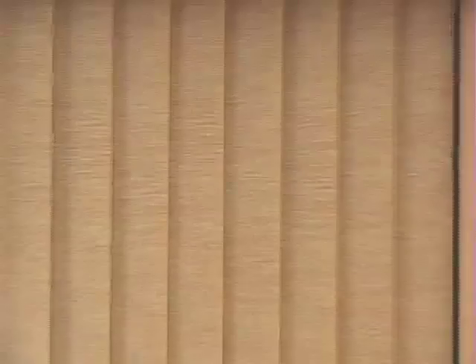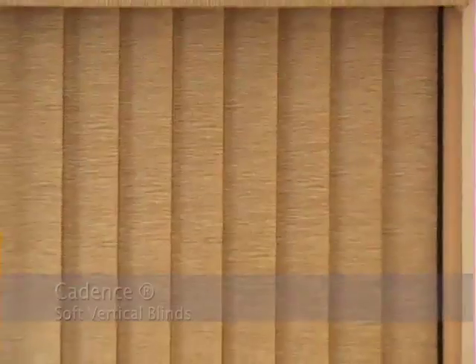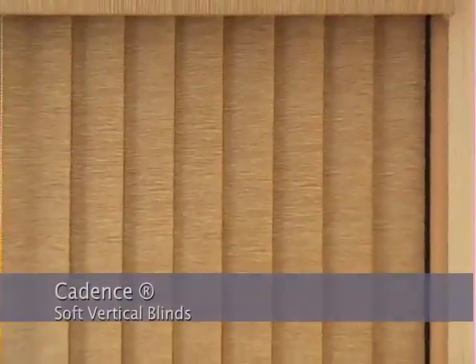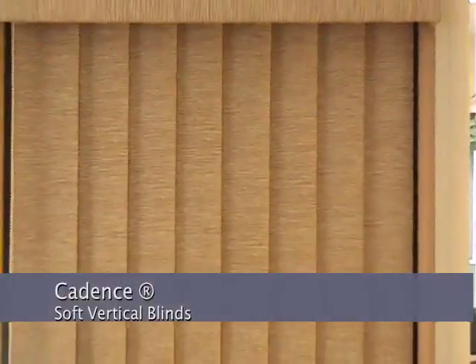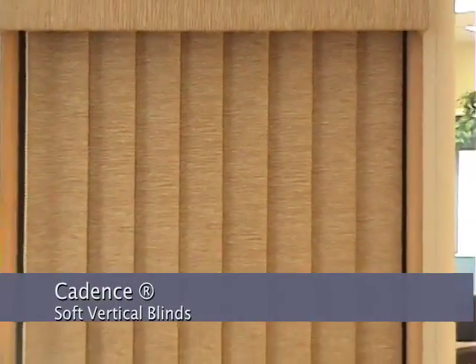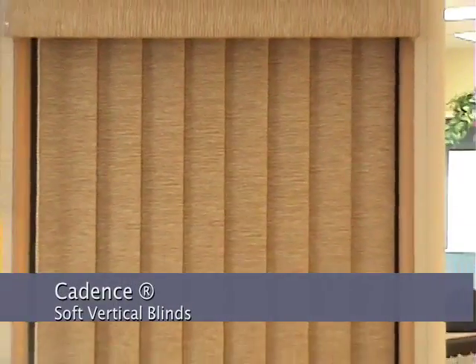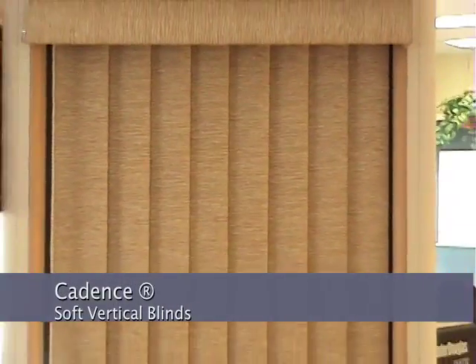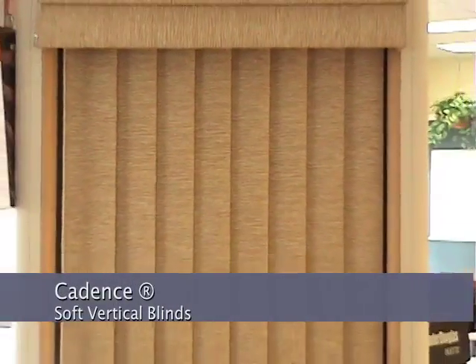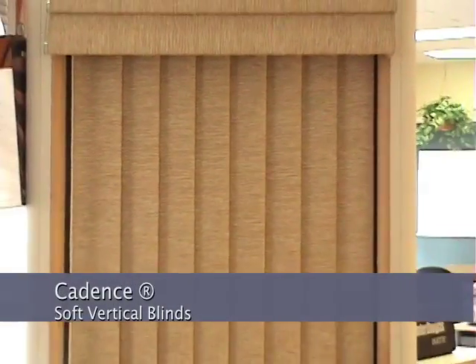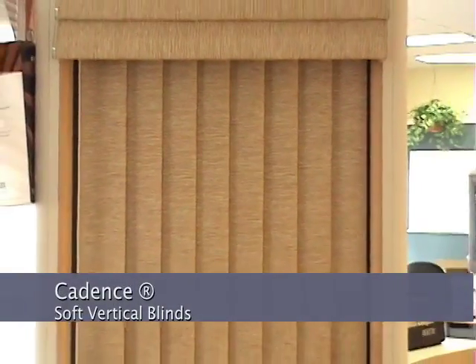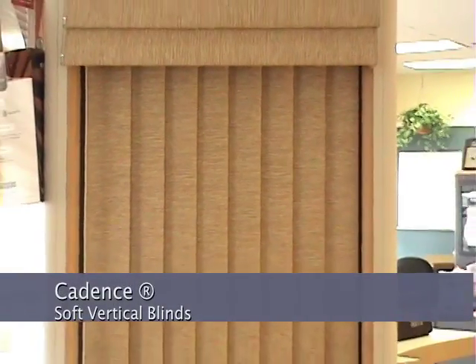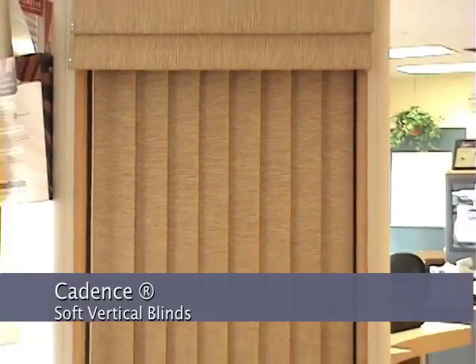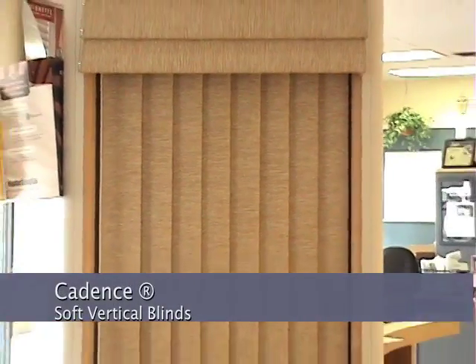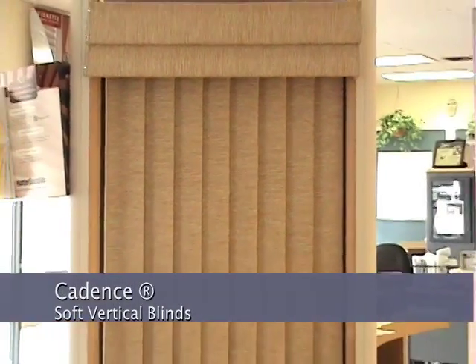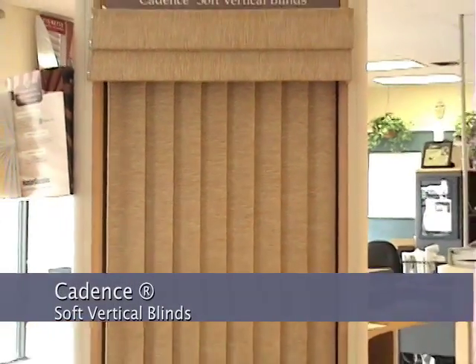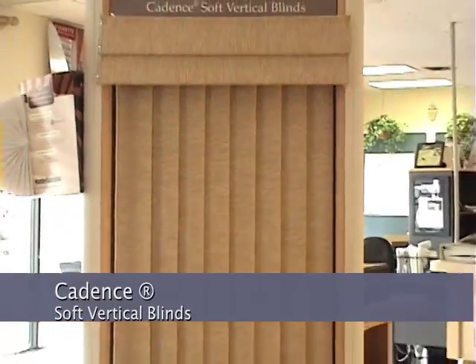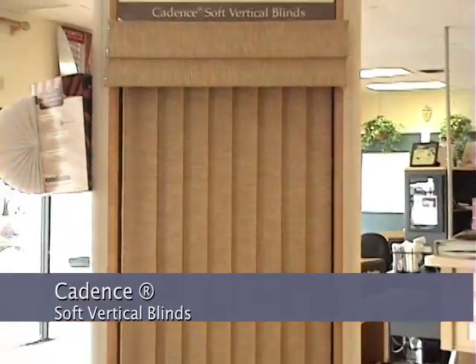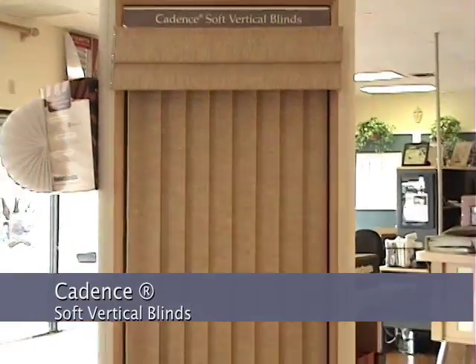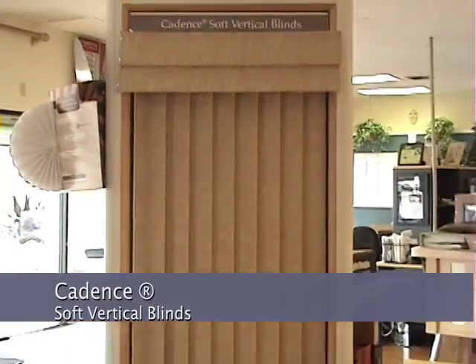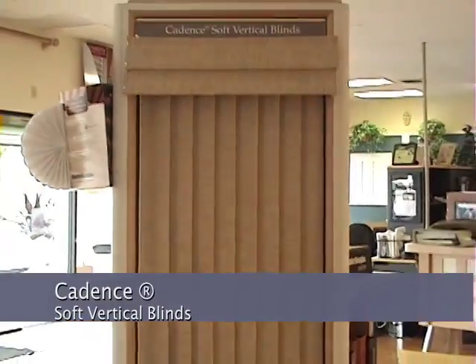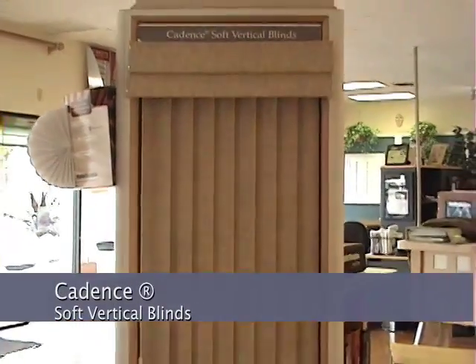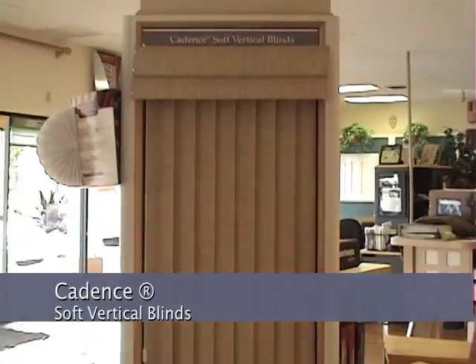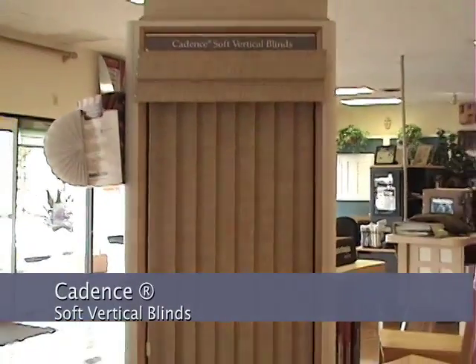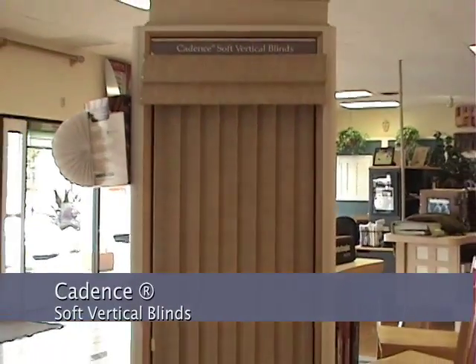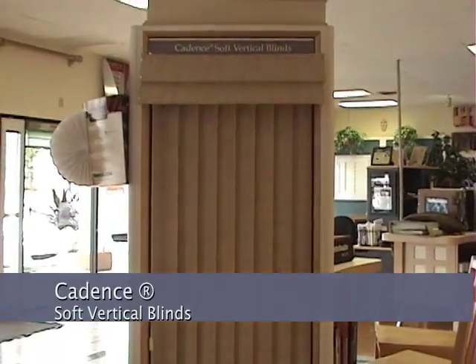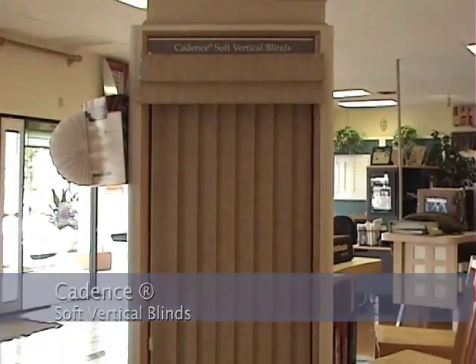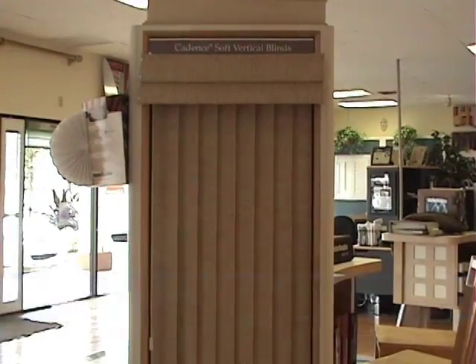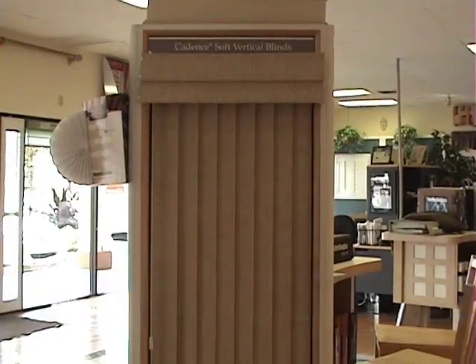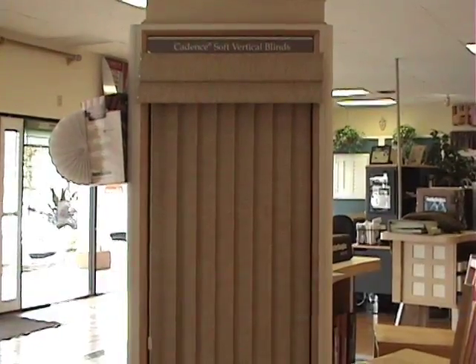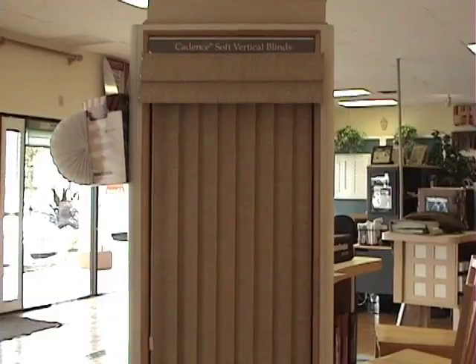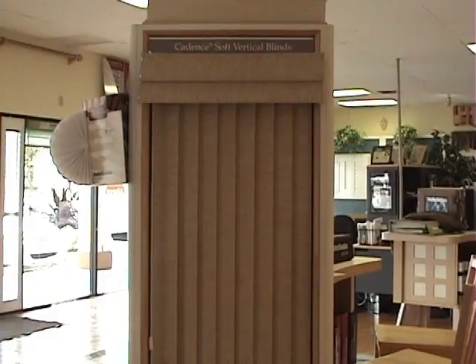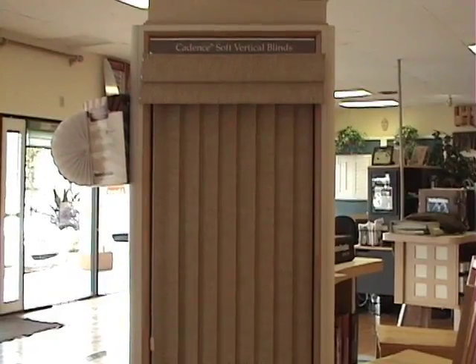Cadence Vertical Blinds from Hunter Douglas — the look of a drapery which comes with a double-valance top treatment.